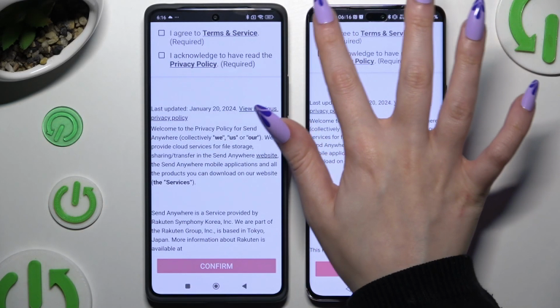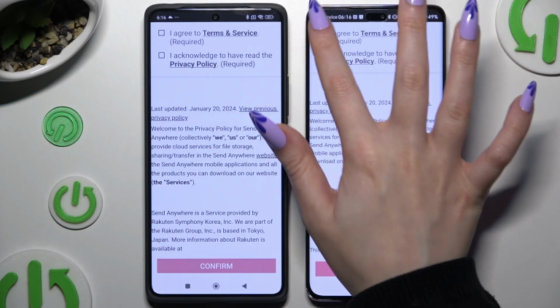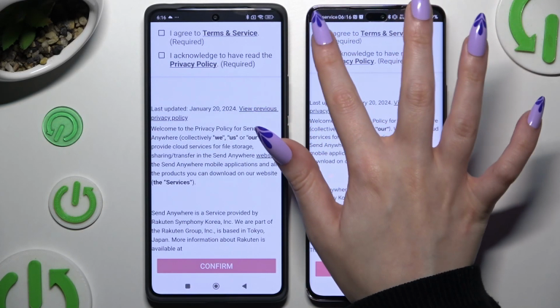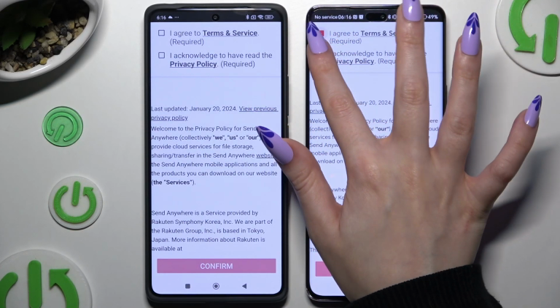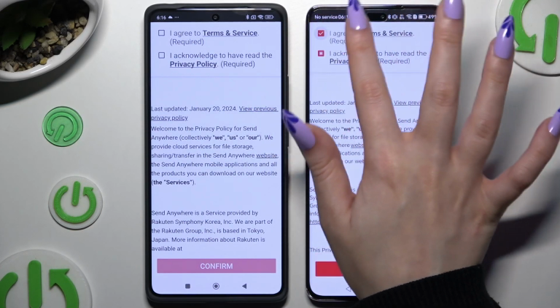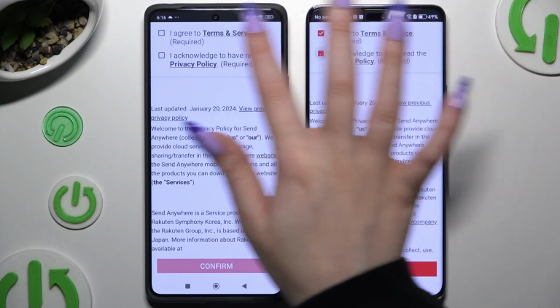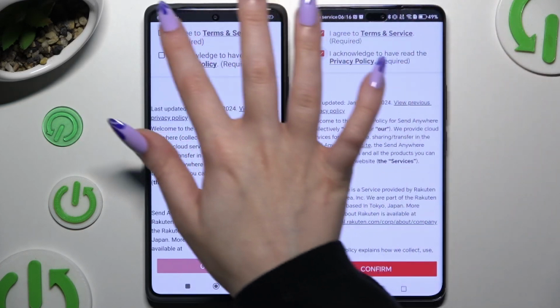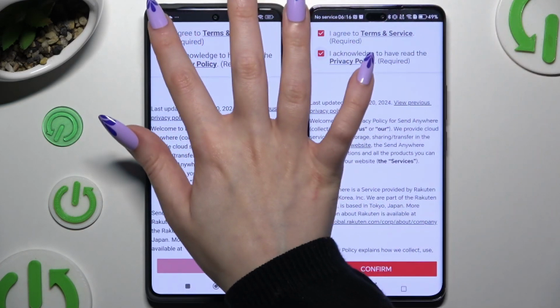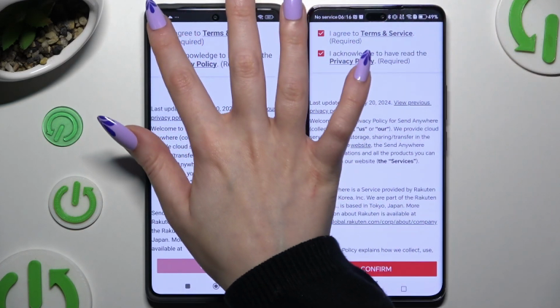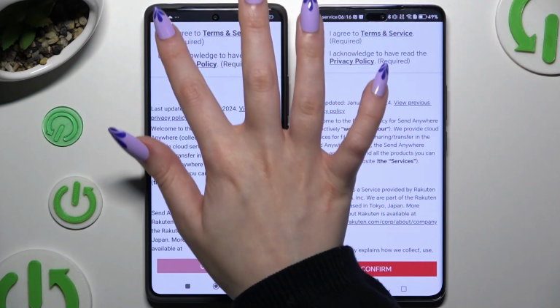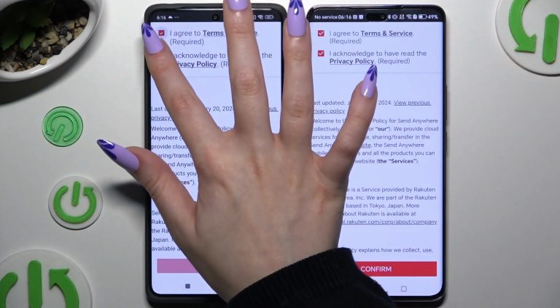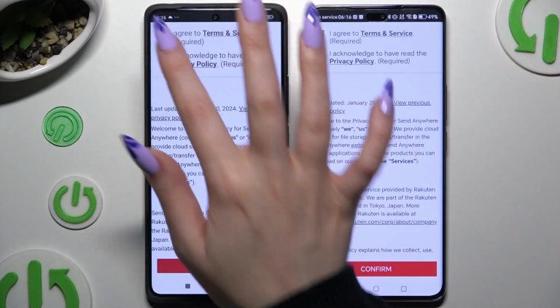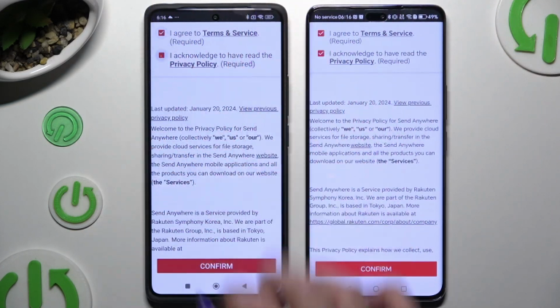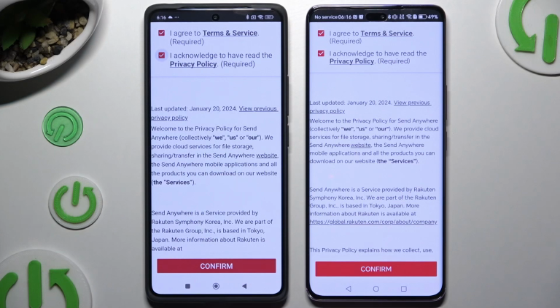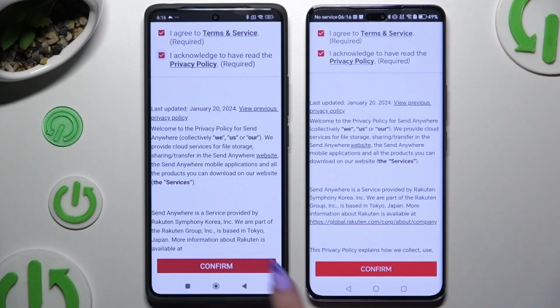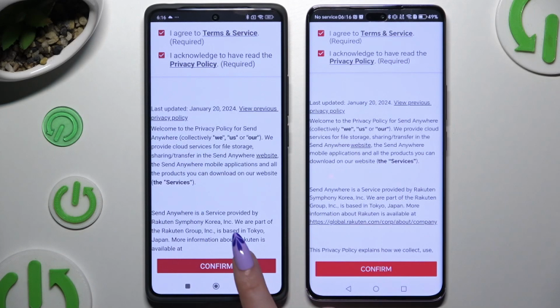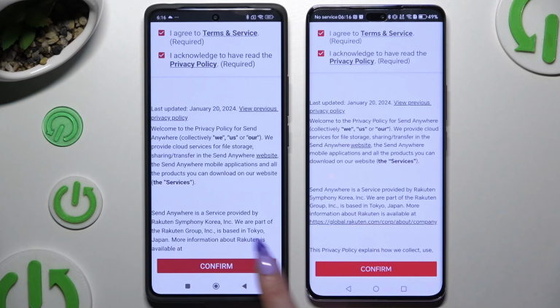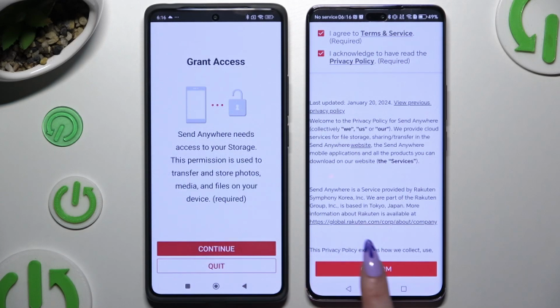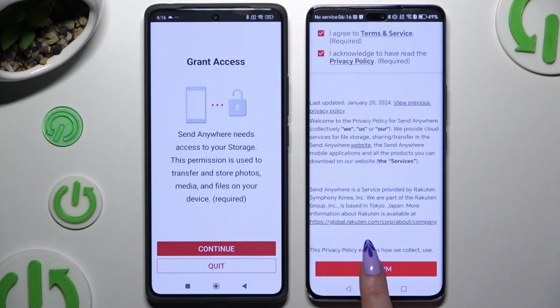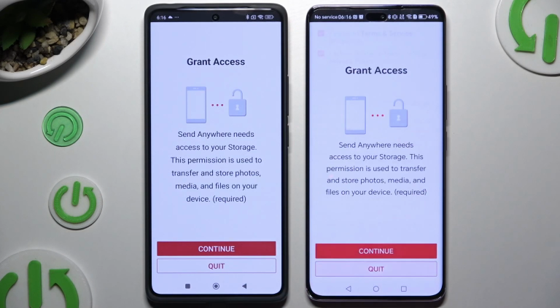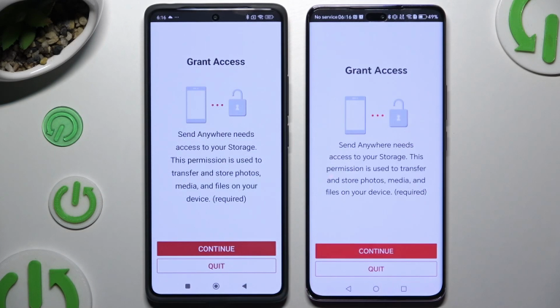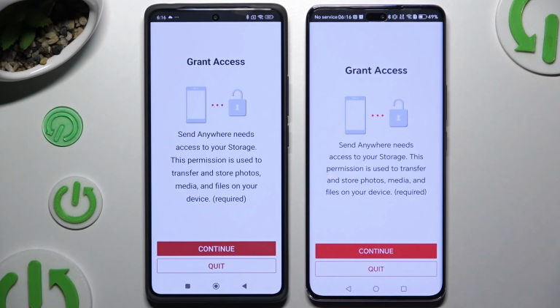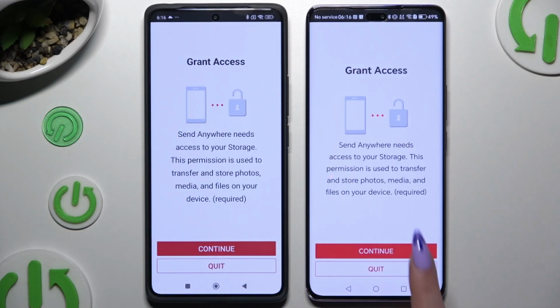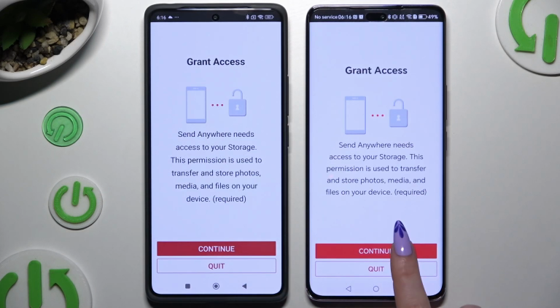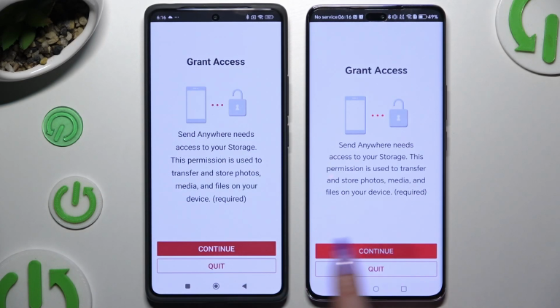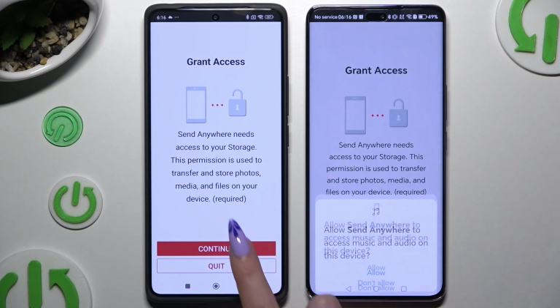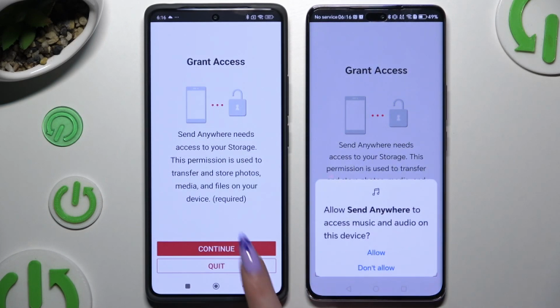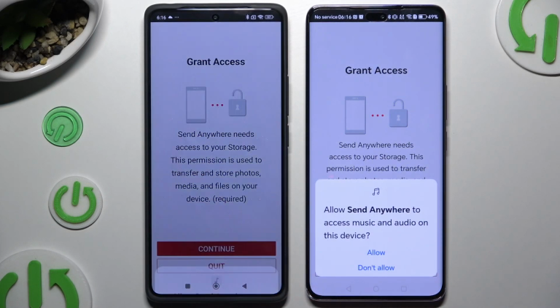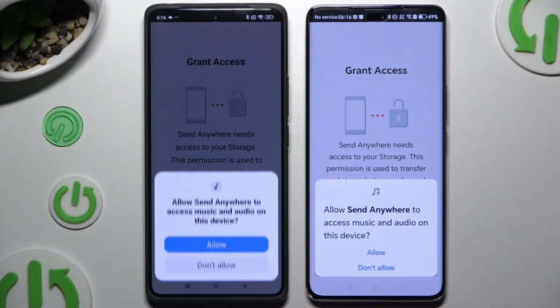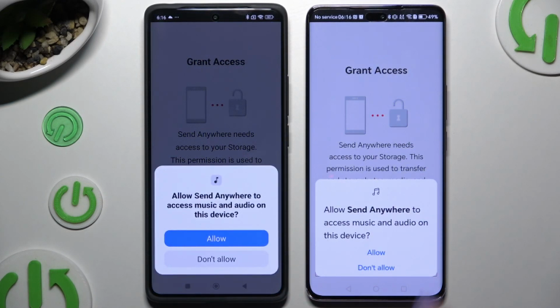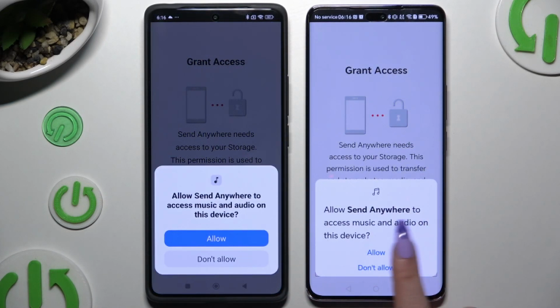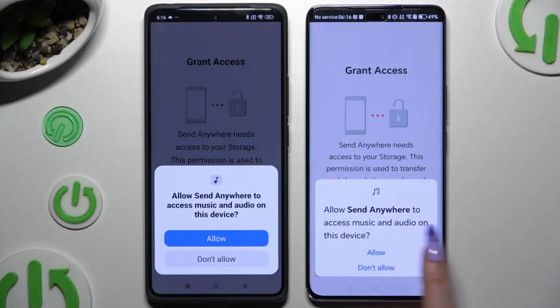Work through the initial prompts: tap I agree and I acknowledge, then Confirm, Continue, and Allow to grant the necessary permissions.